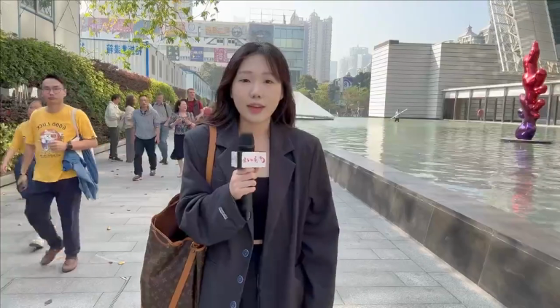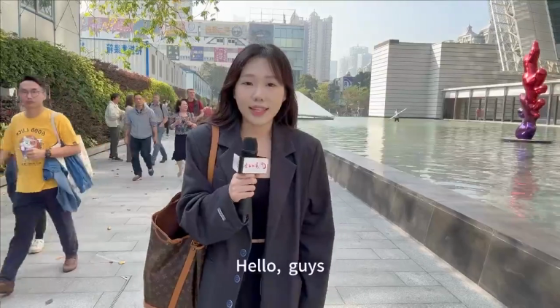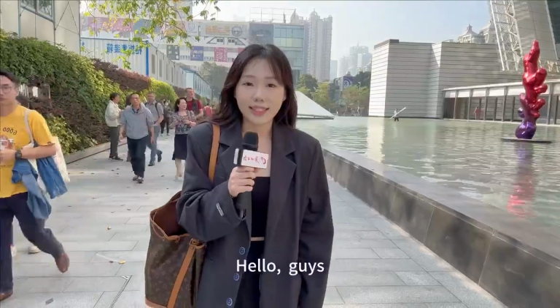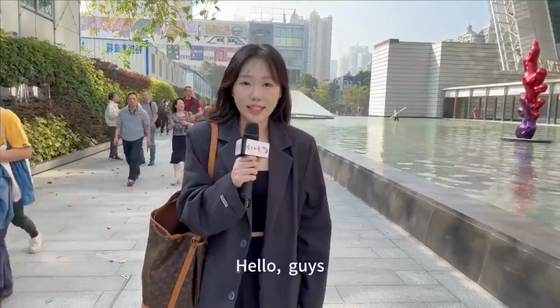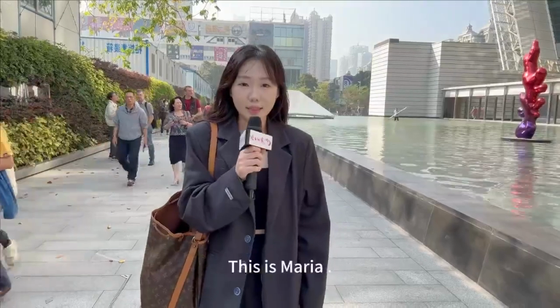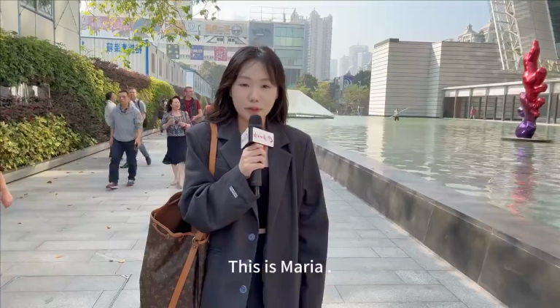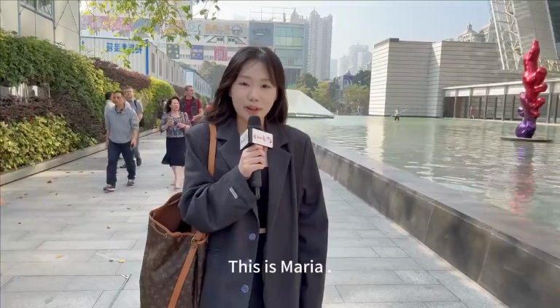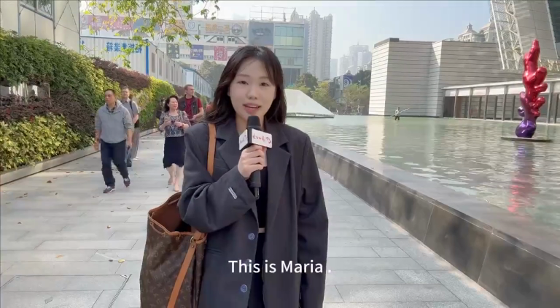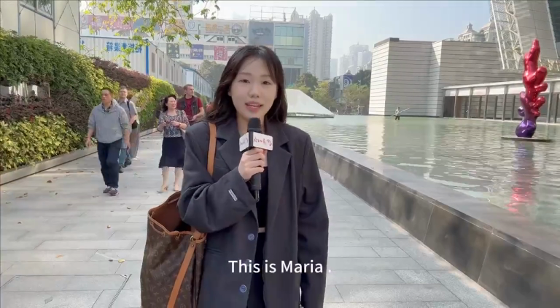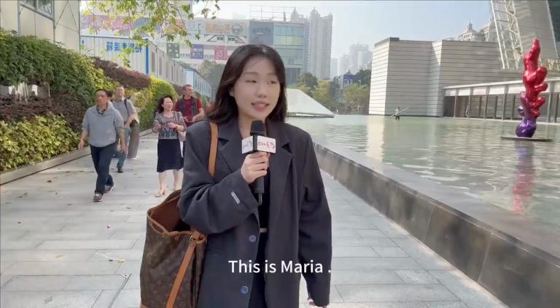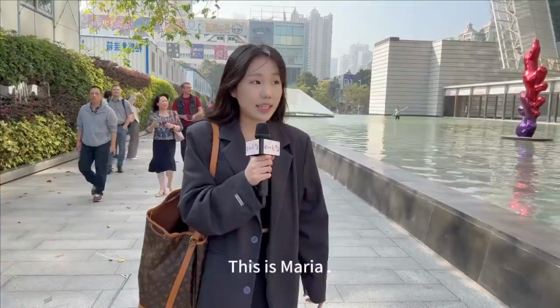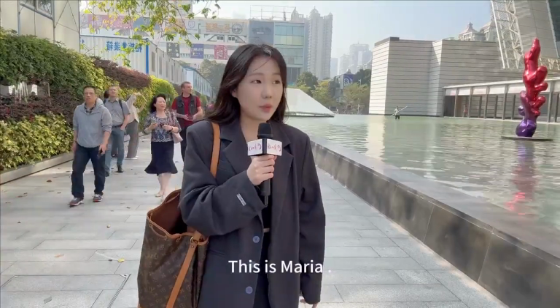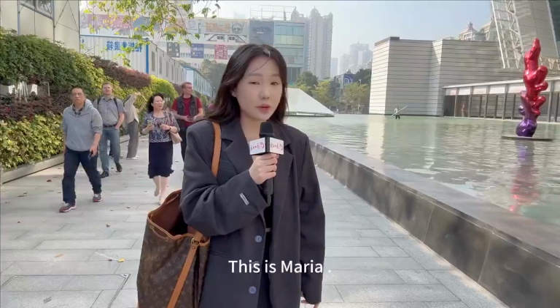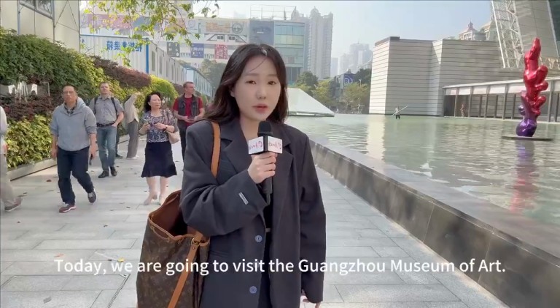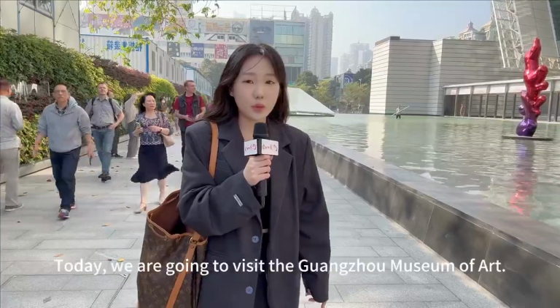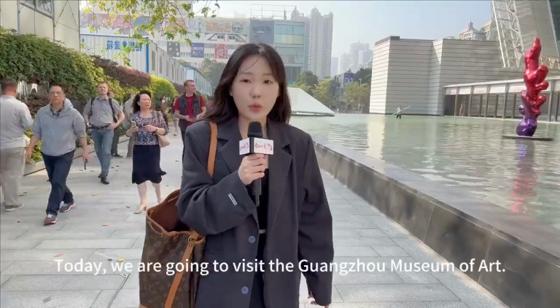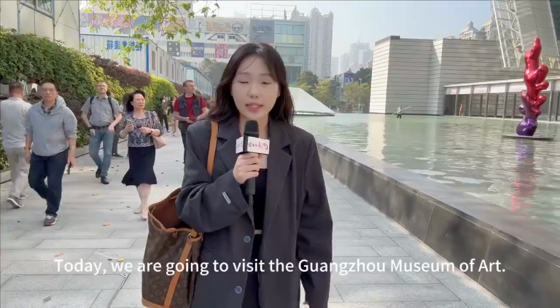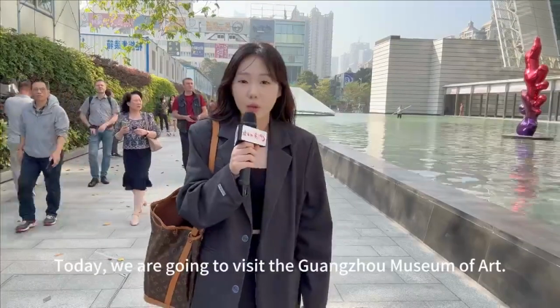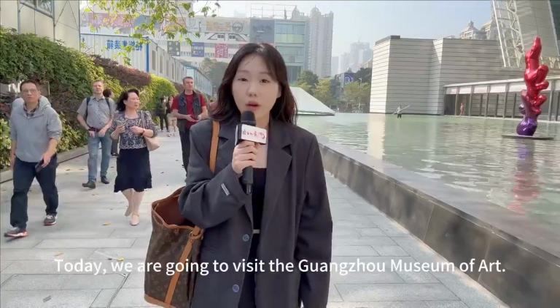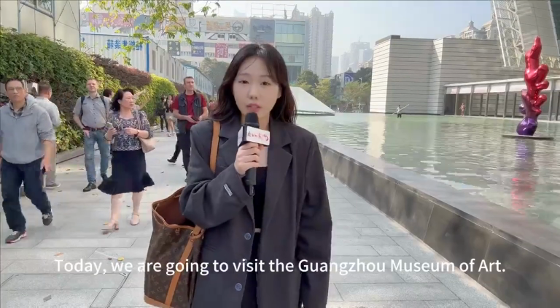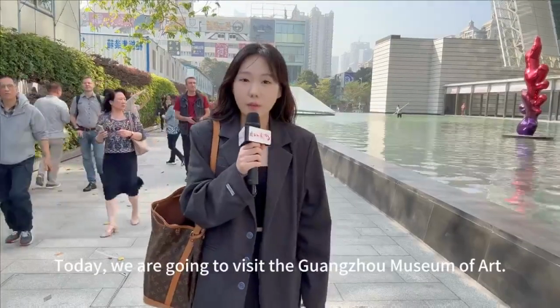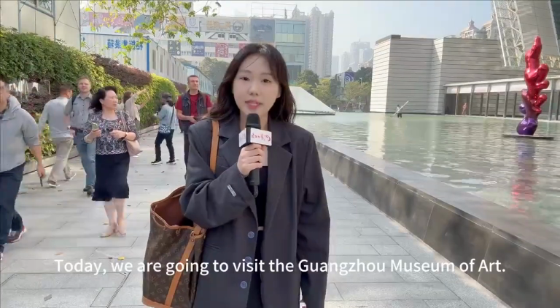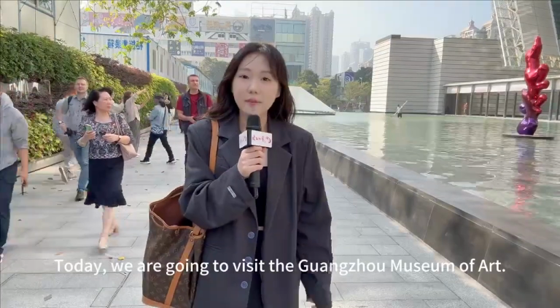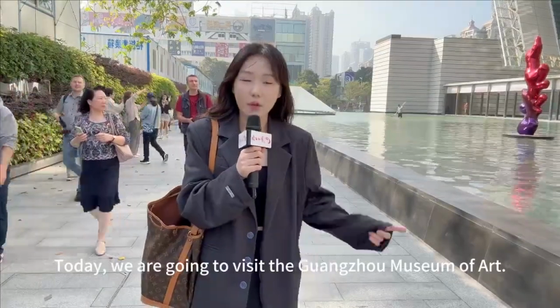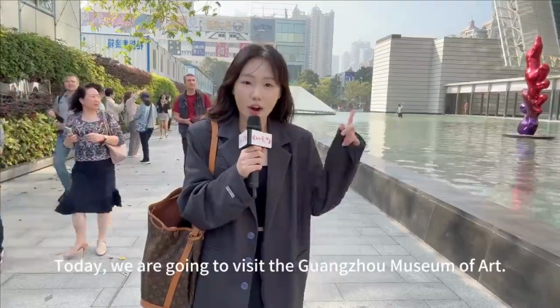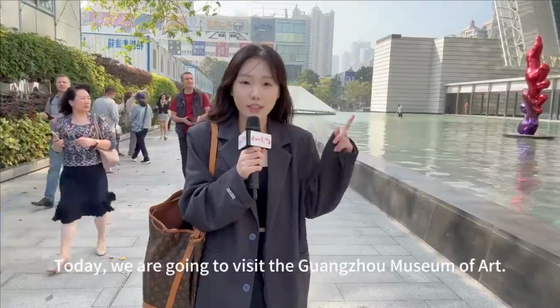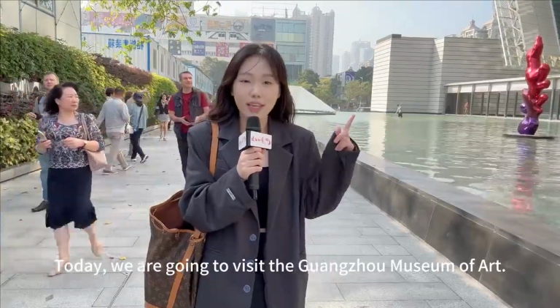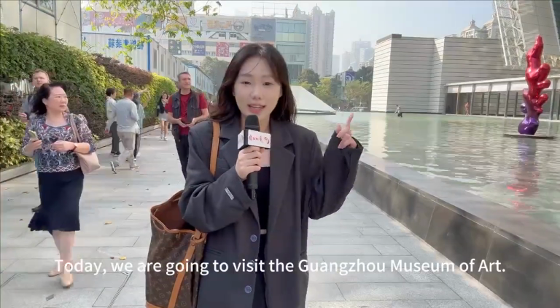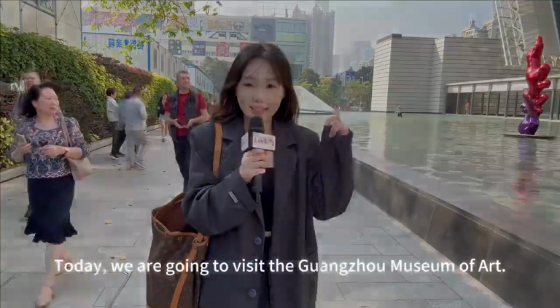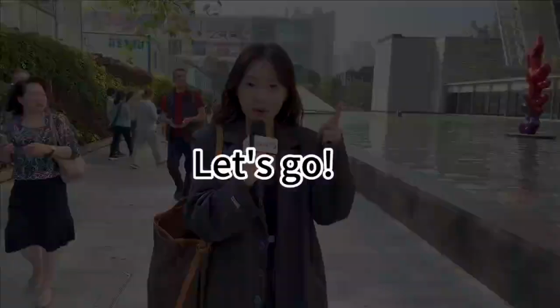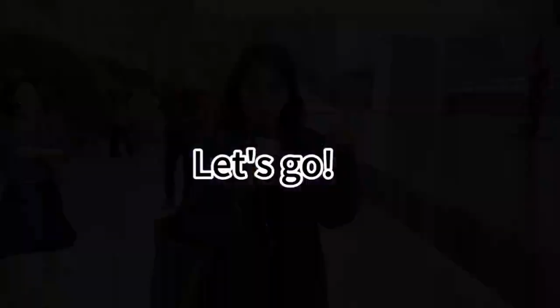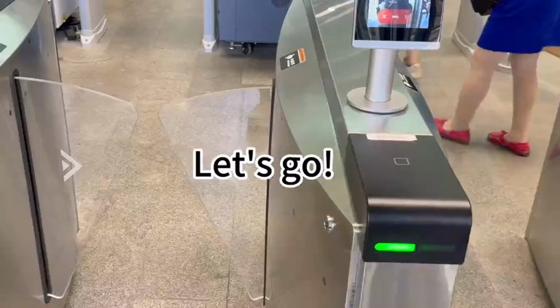Hello guys, this is Maria. Today we are going to visit the Guangzhou Museum of Art. Let's go!